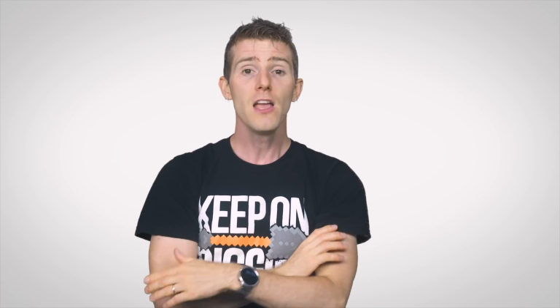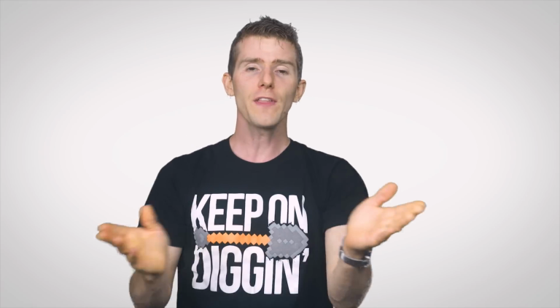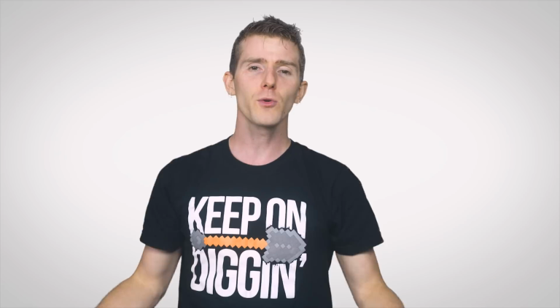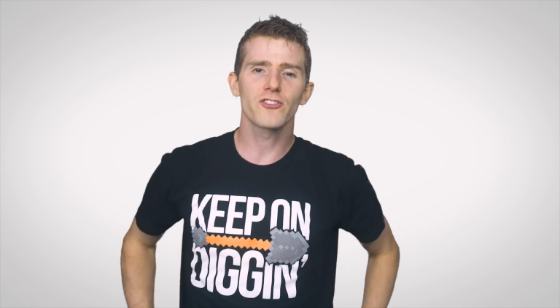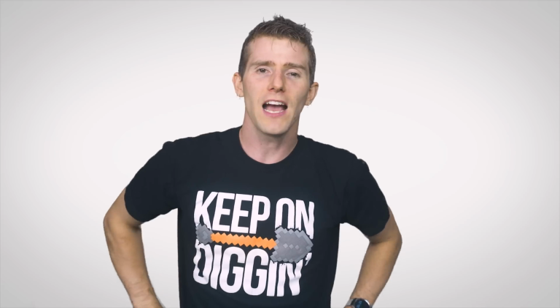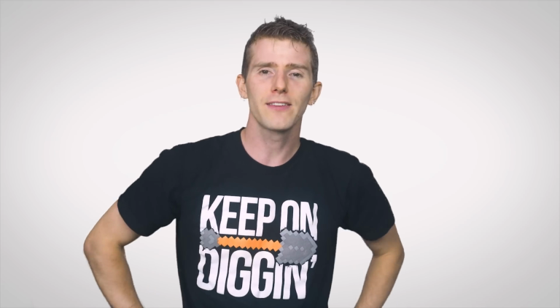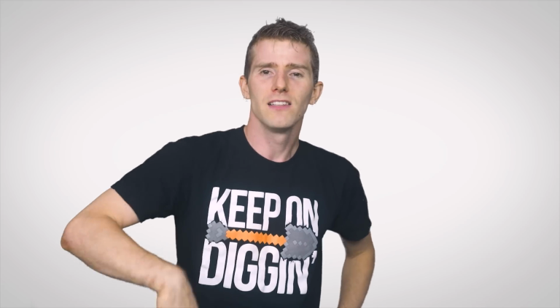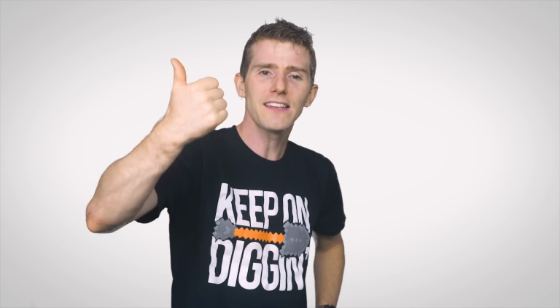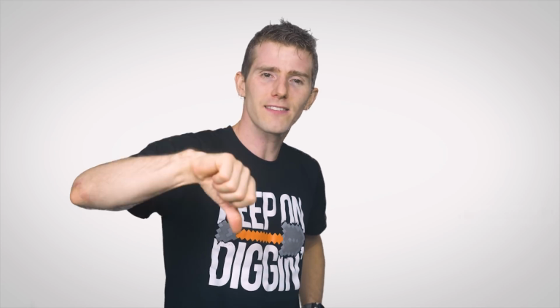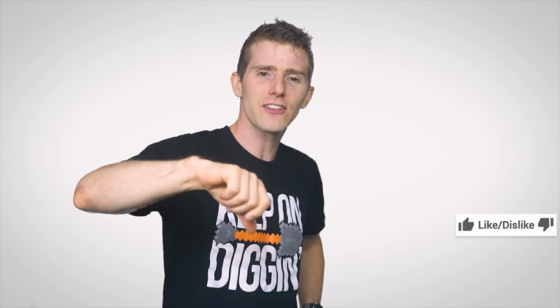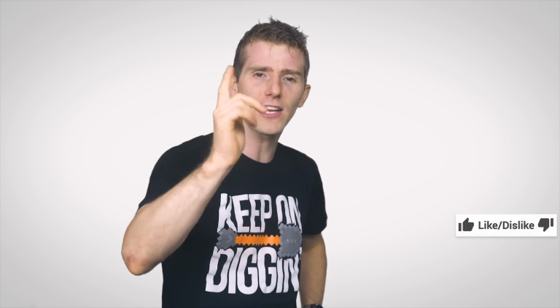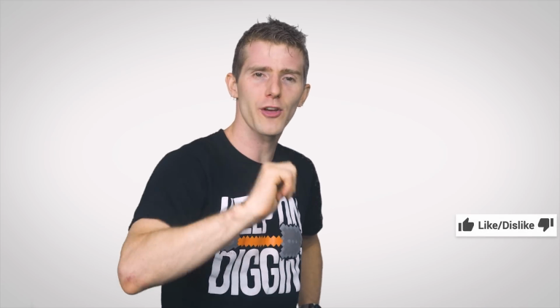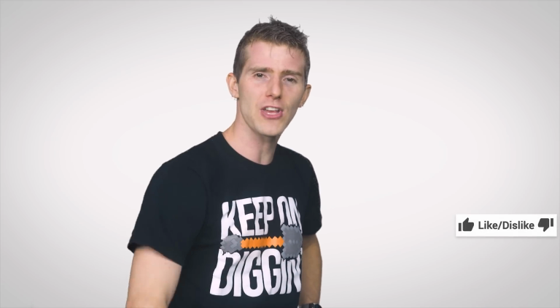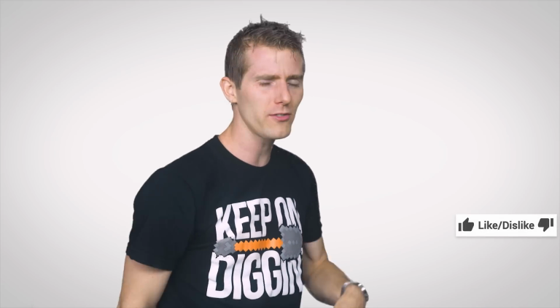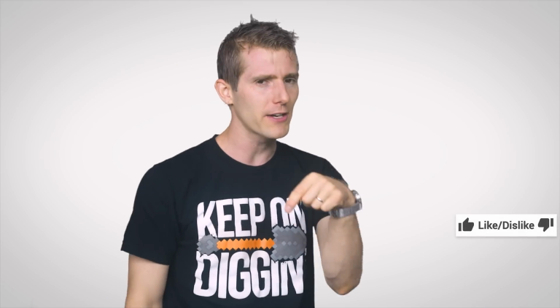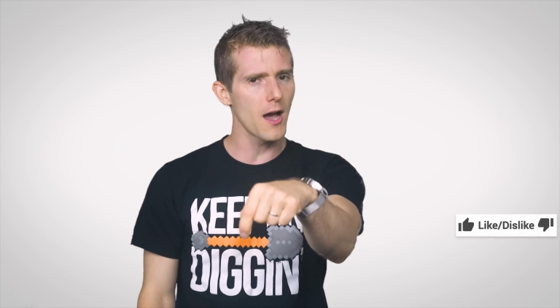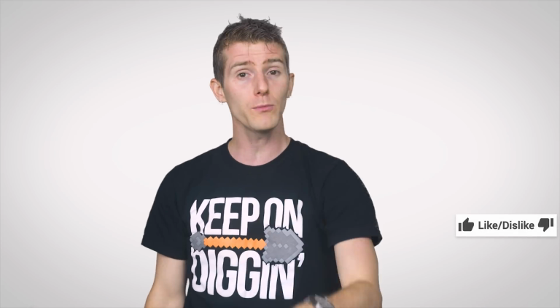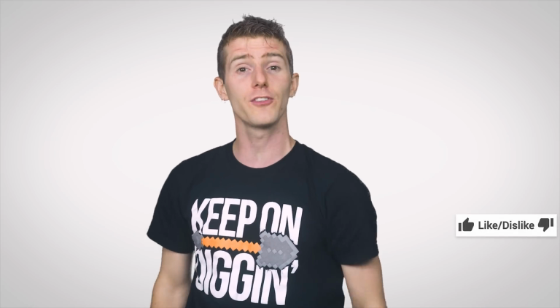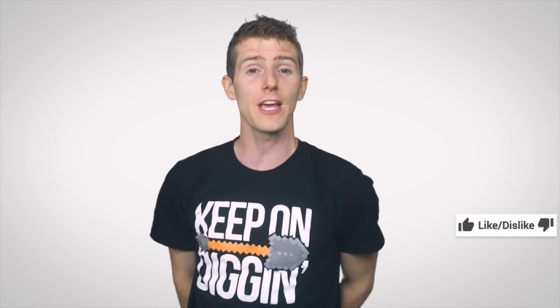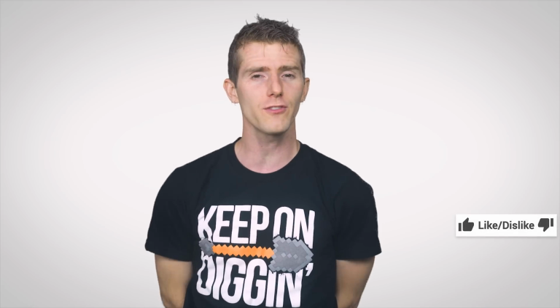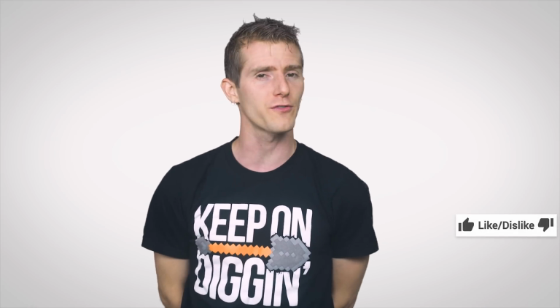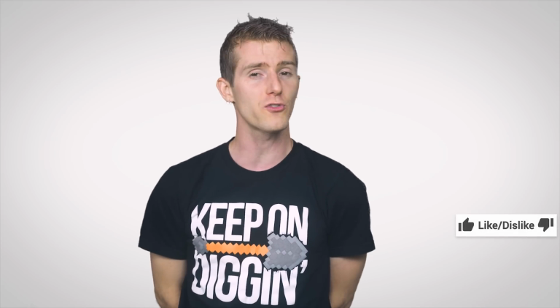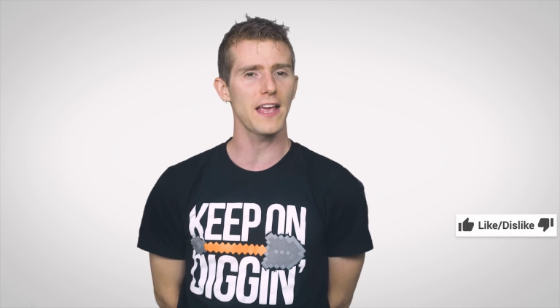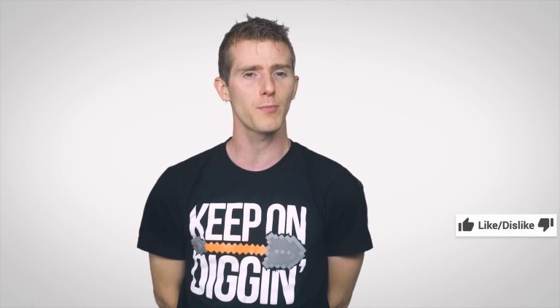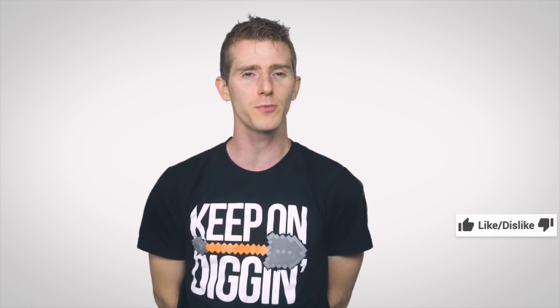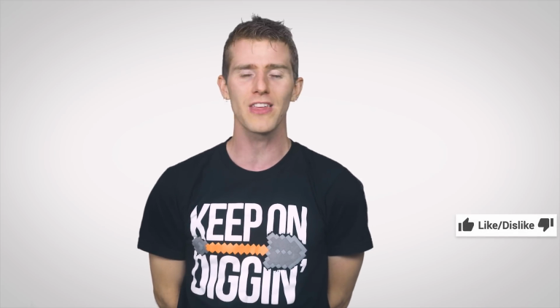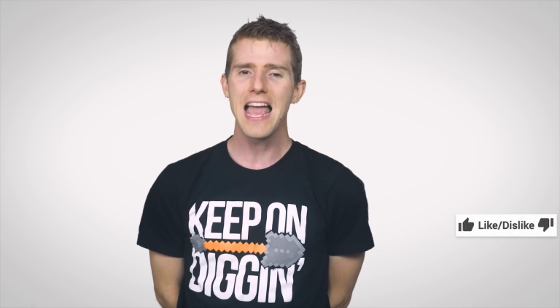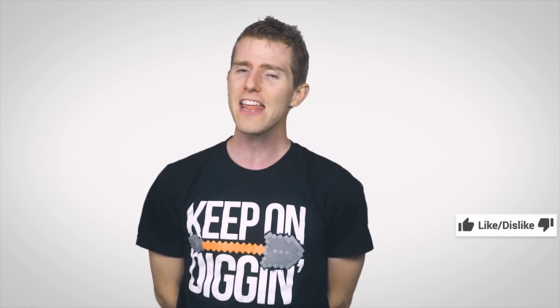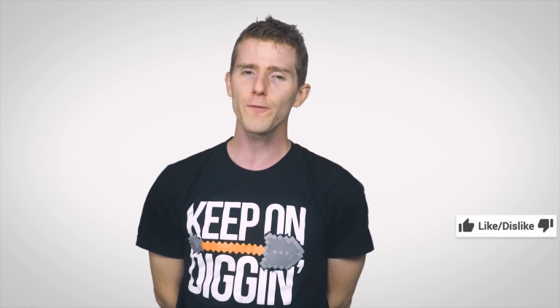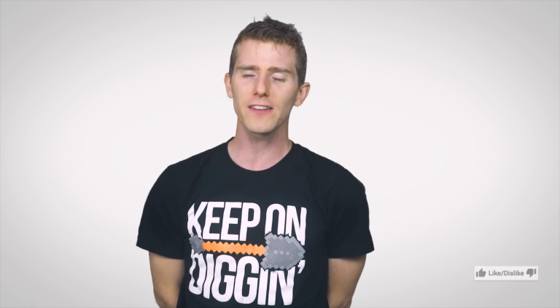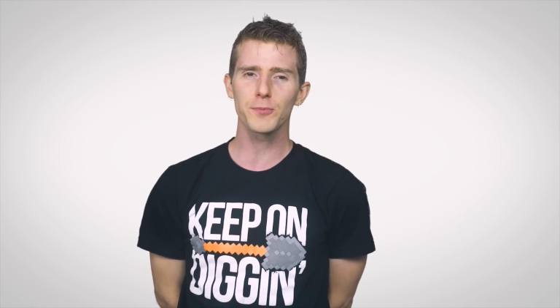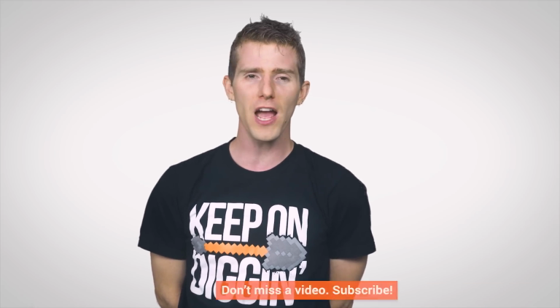Thanks for watching, guys. Like, dislike, check out our other channels, leave a comment with suggestions for future videos, and don't forget to subscribe.